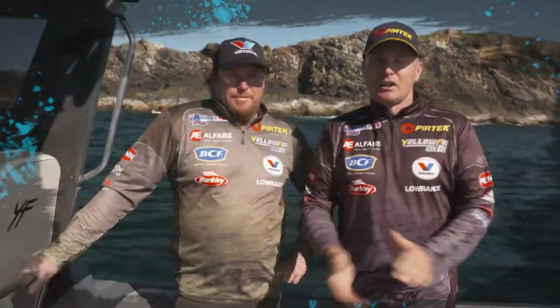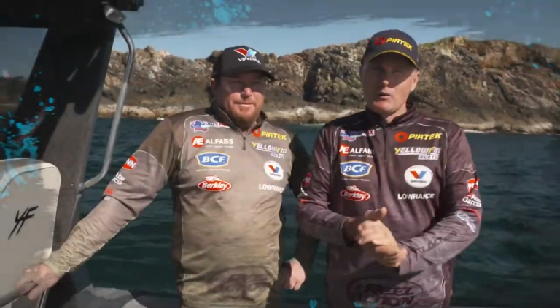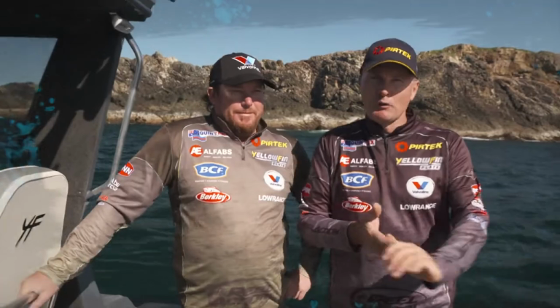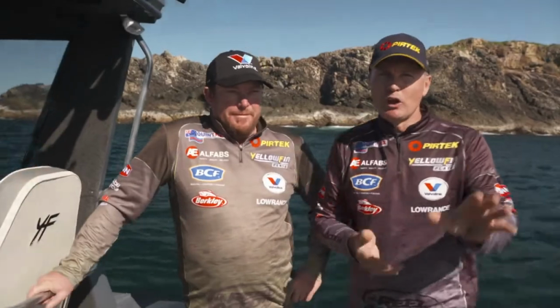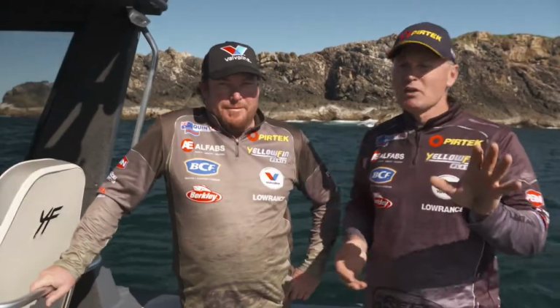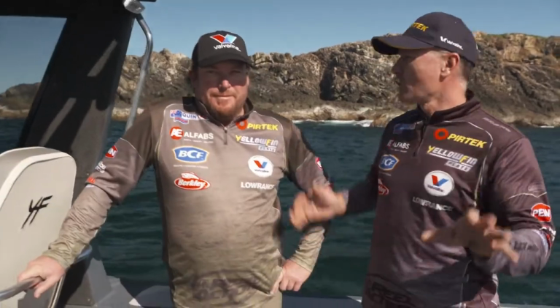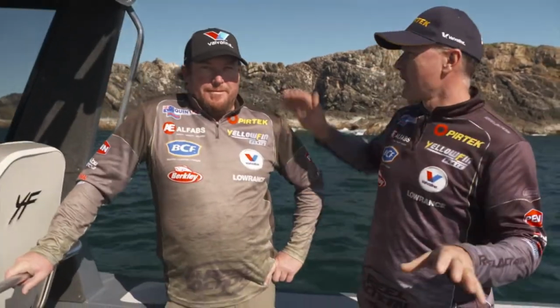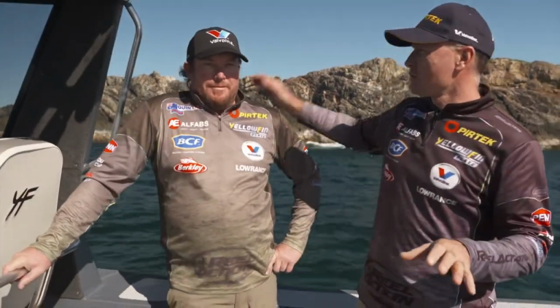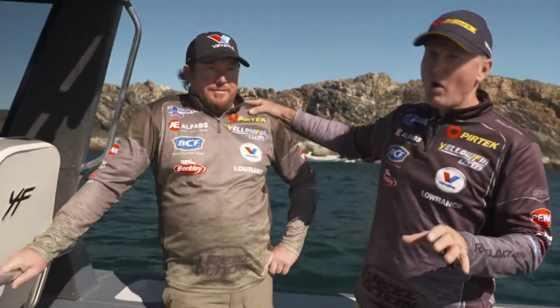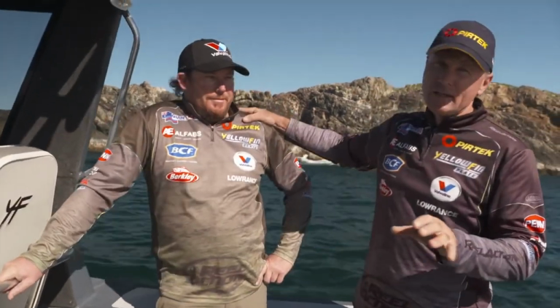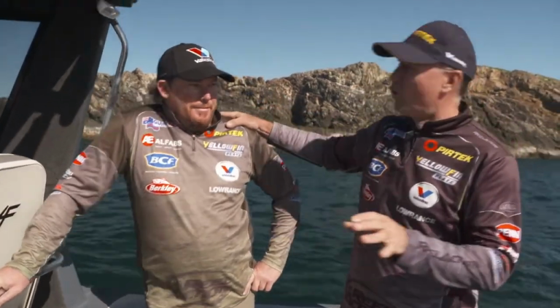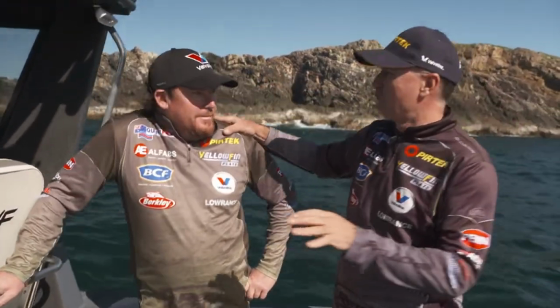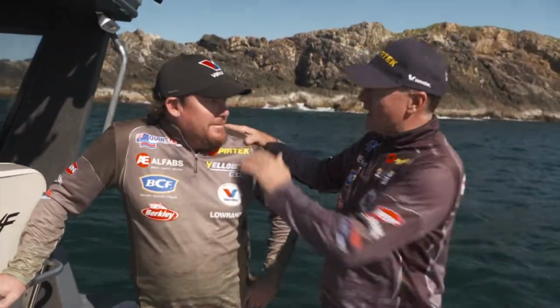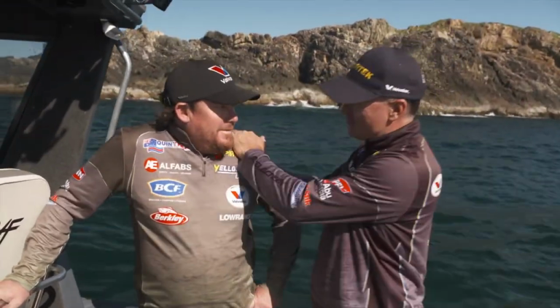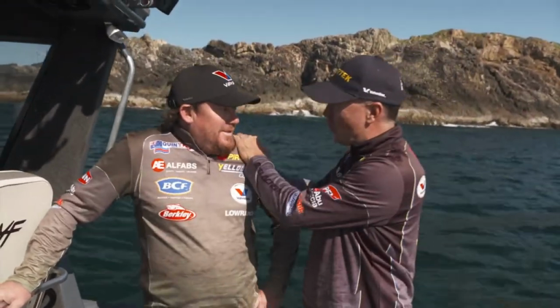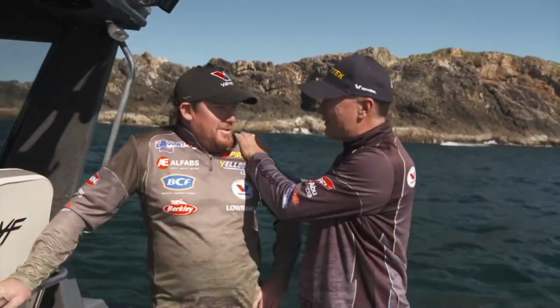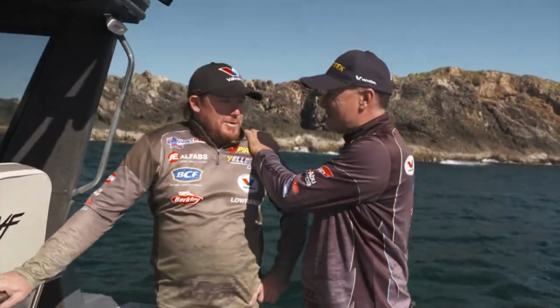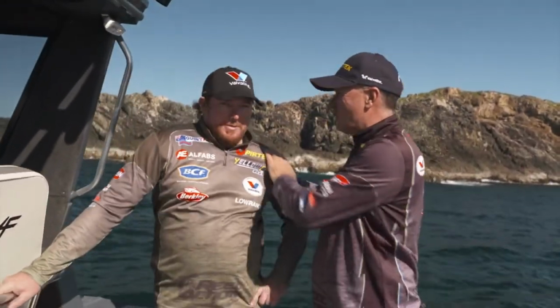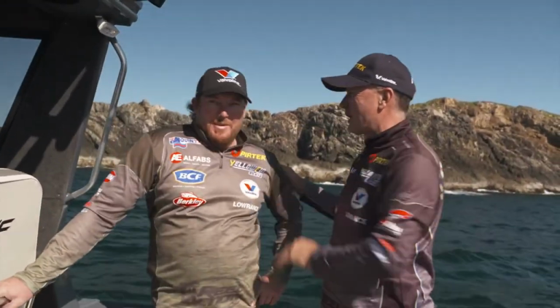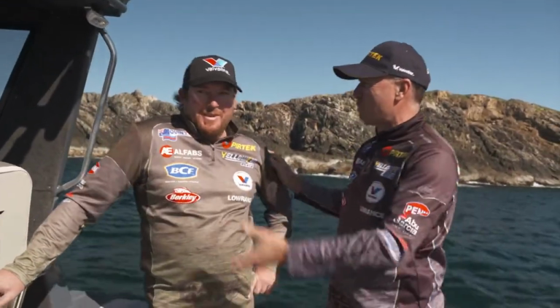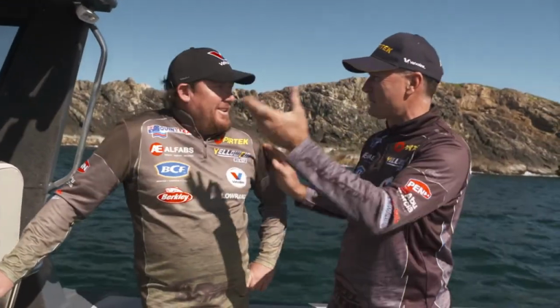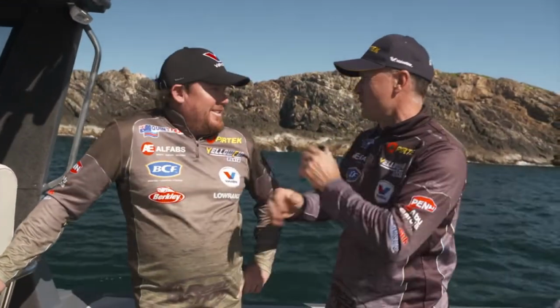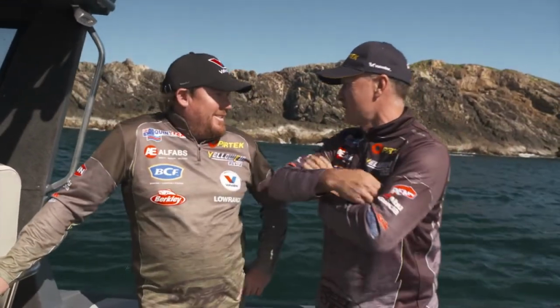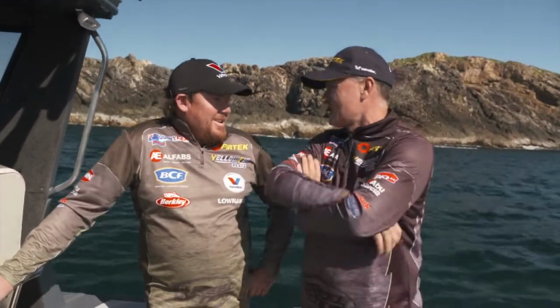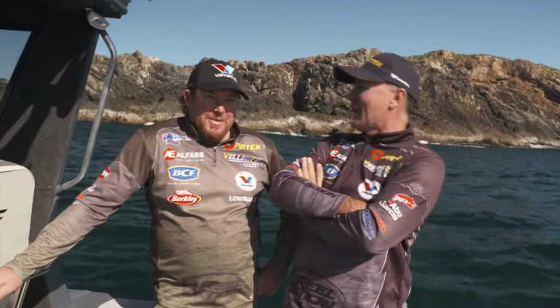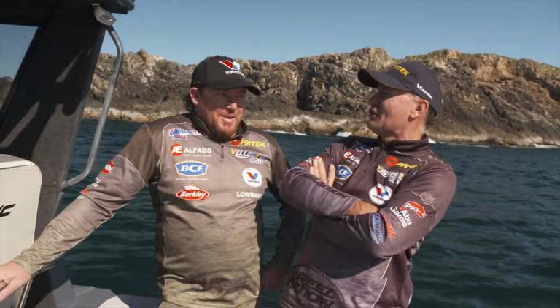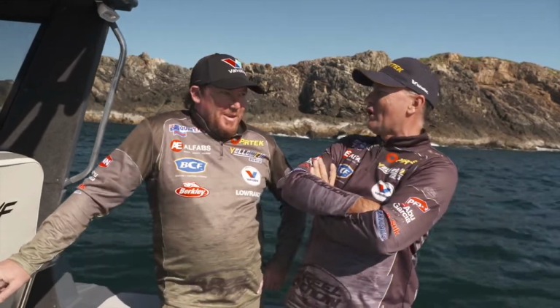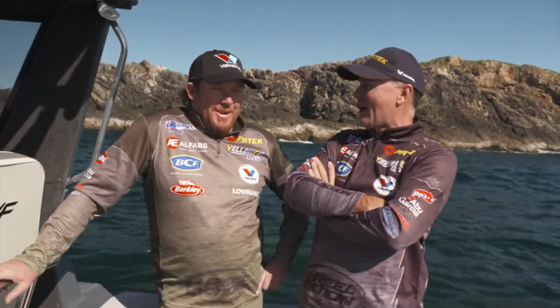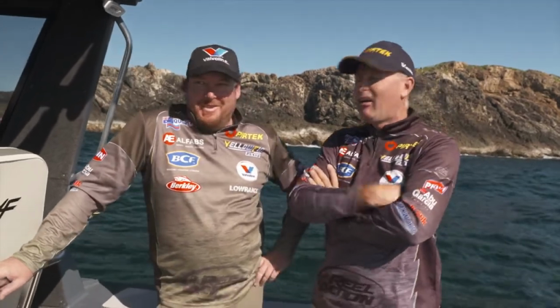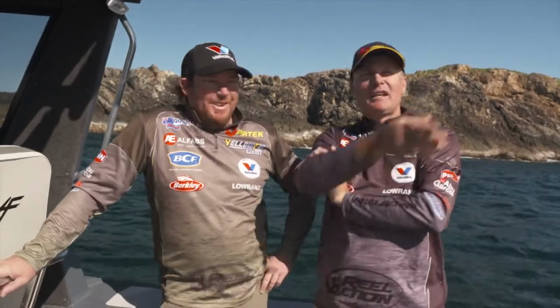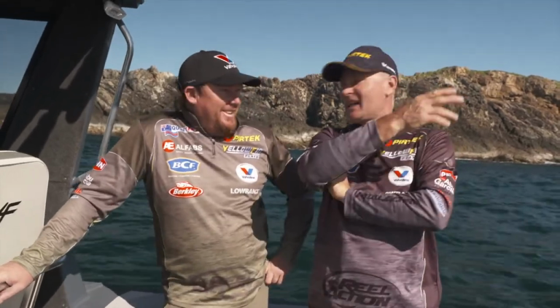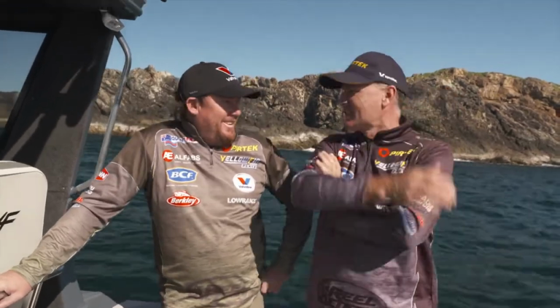G'day, welcome to Real Action. Michael Guest here — we've got Wayne, Gordon, better known as Gordo. It's just Gordo — we pull up at the service station, G'day Gordo, and there's Guesty.